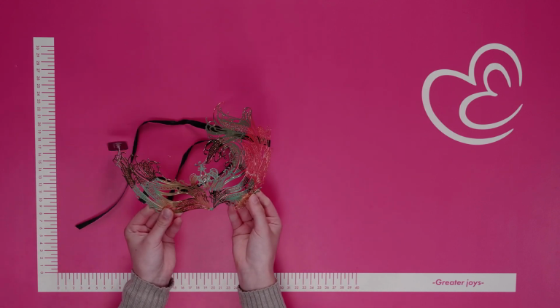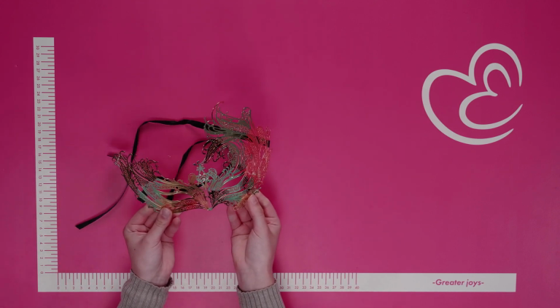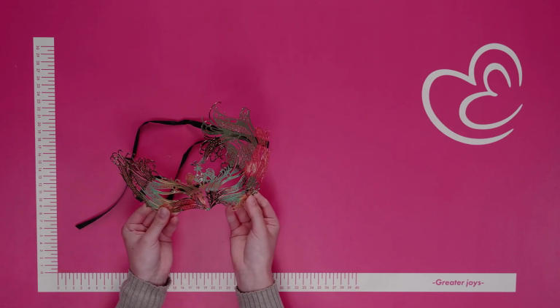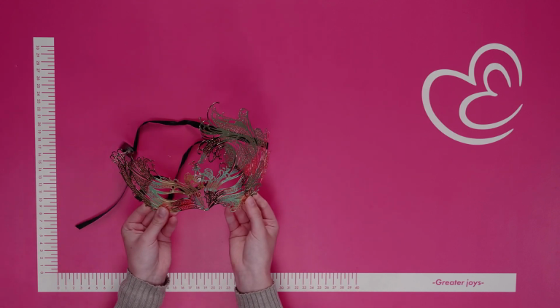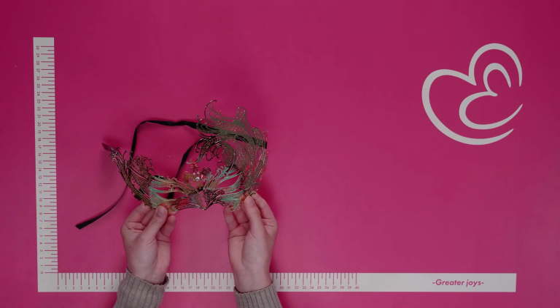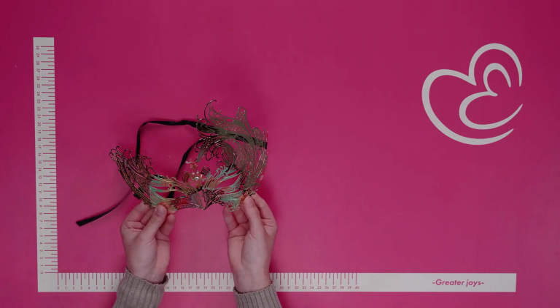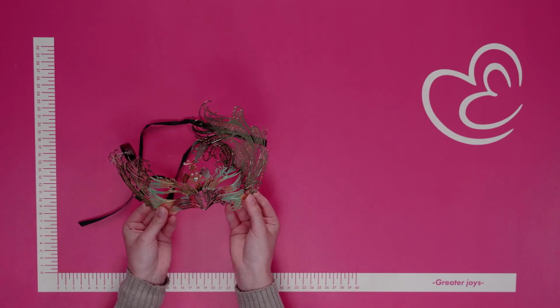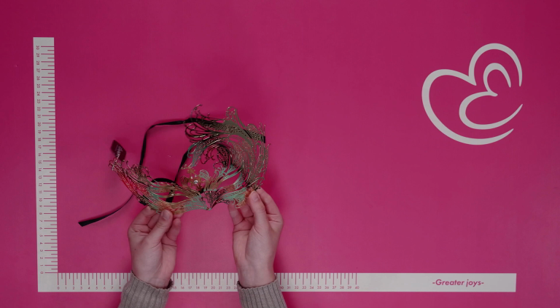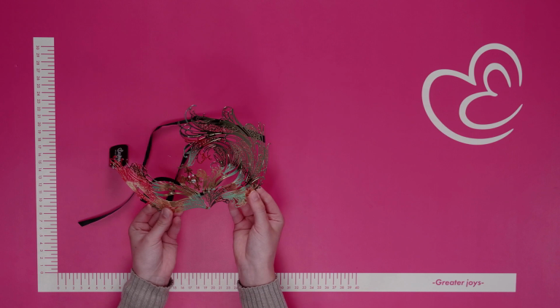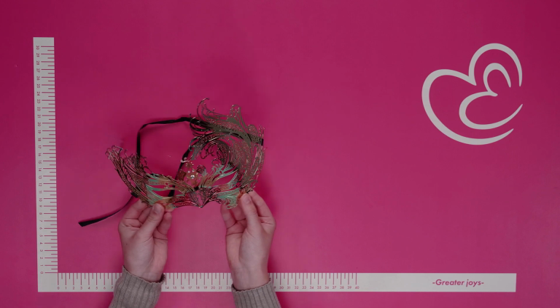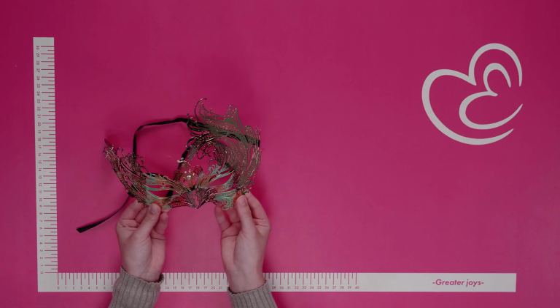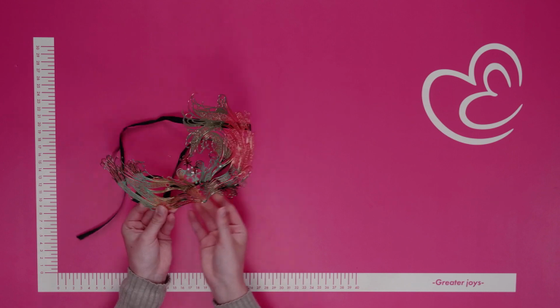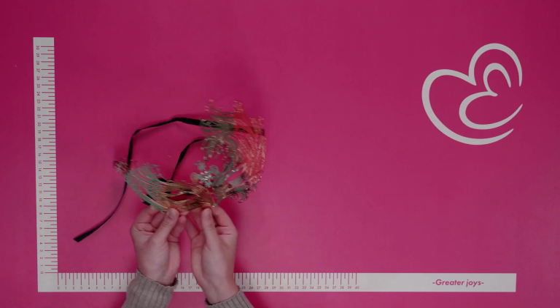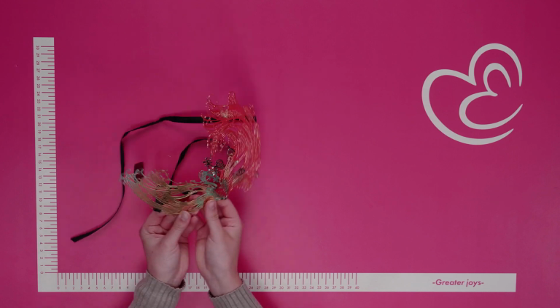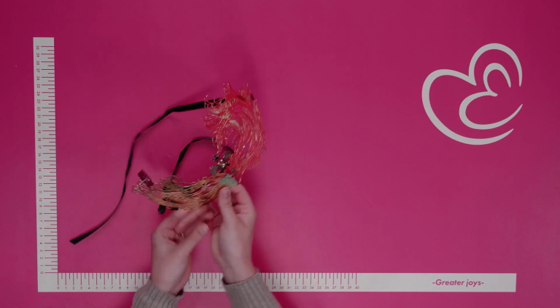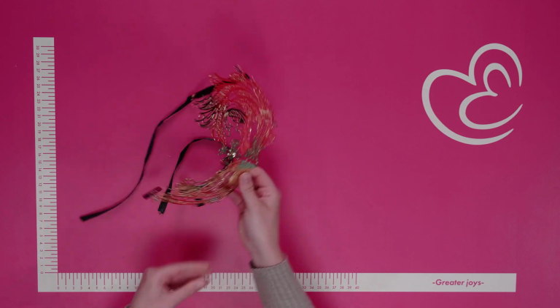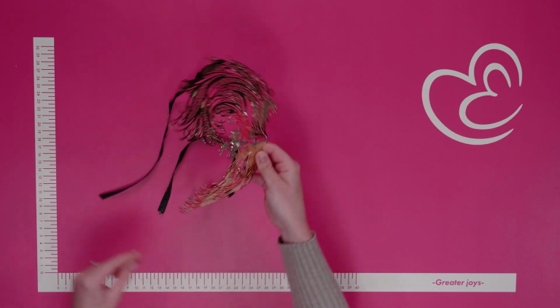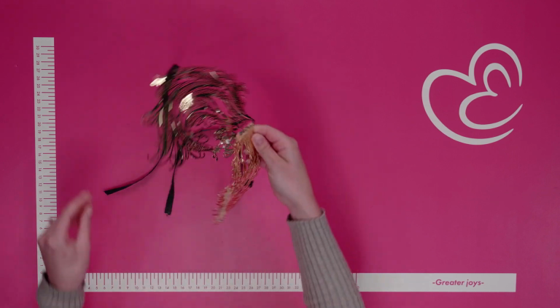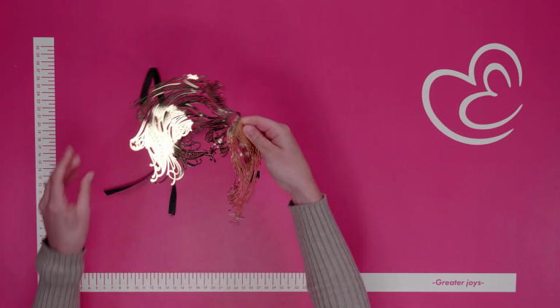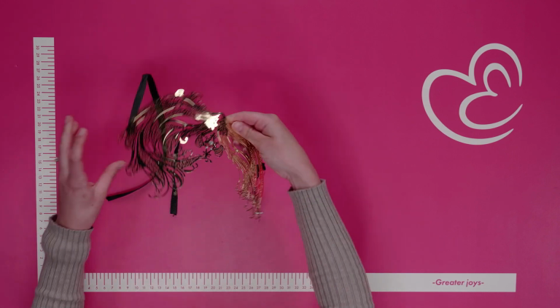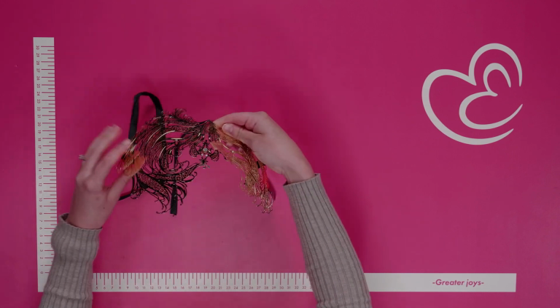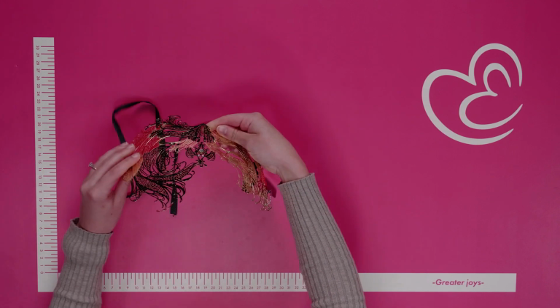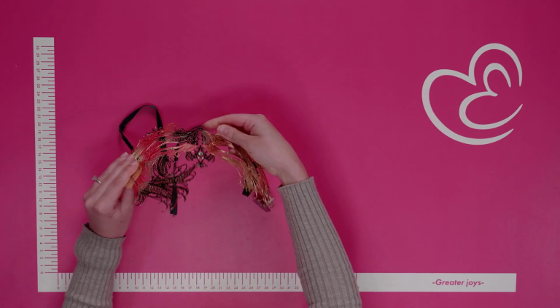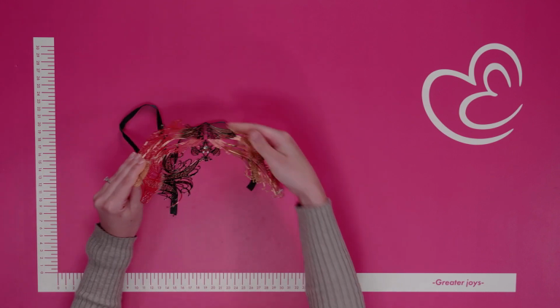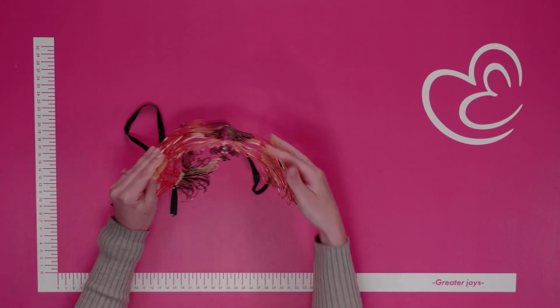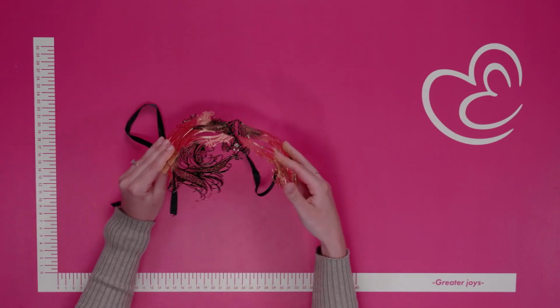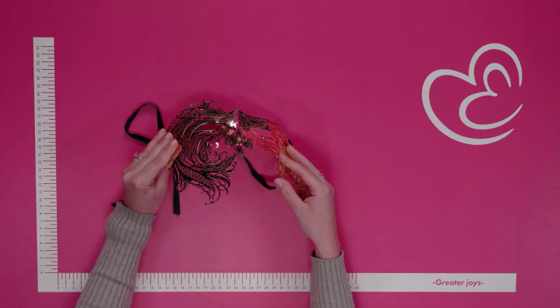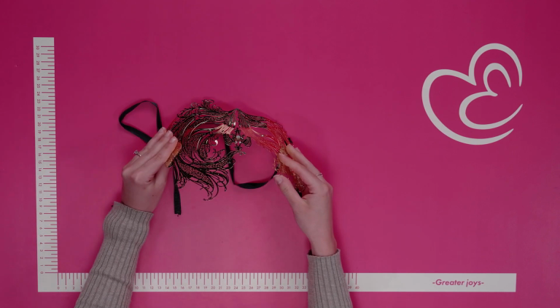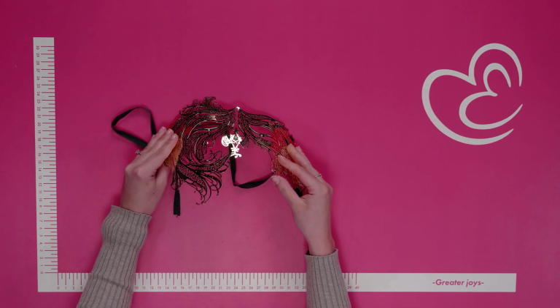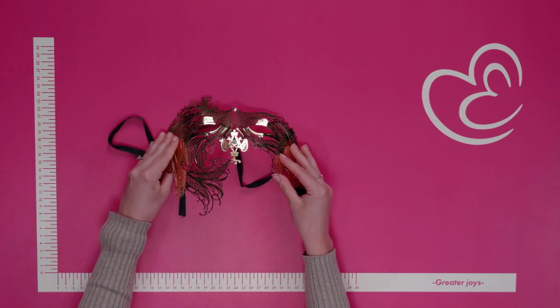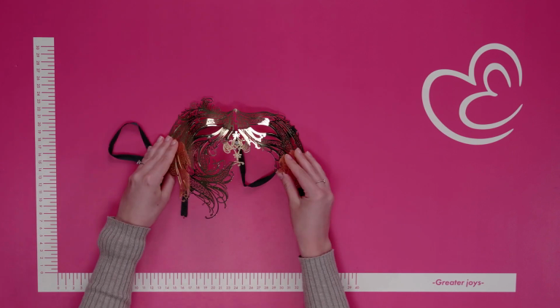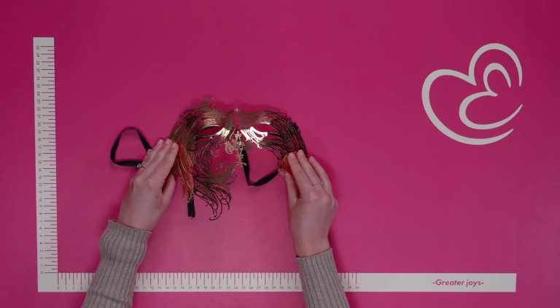The mask is ideal to steal the show during a ball, a theme party, or to make a night in the bedroom even more exciting with the two of you.